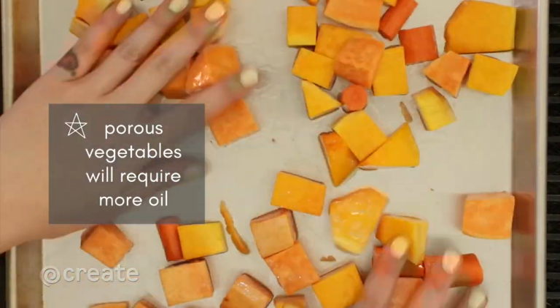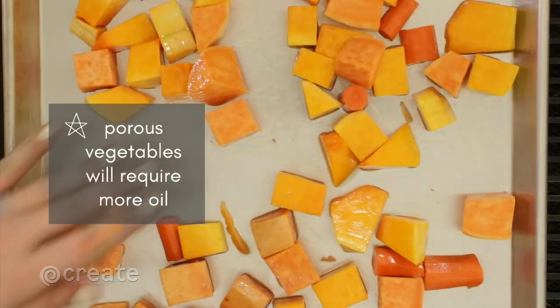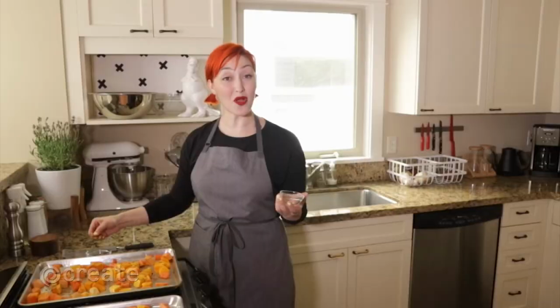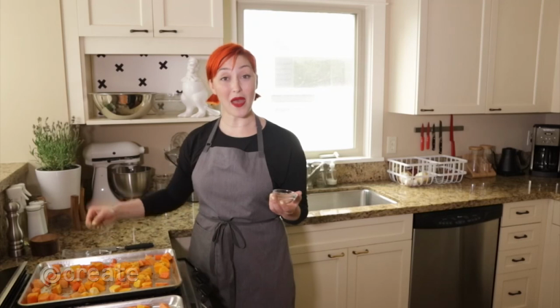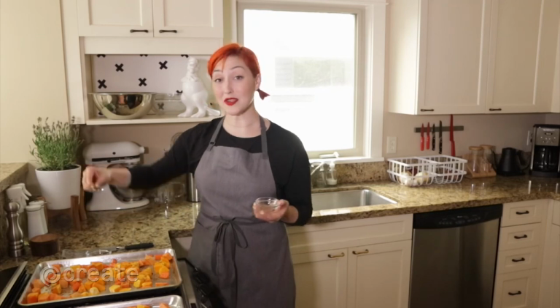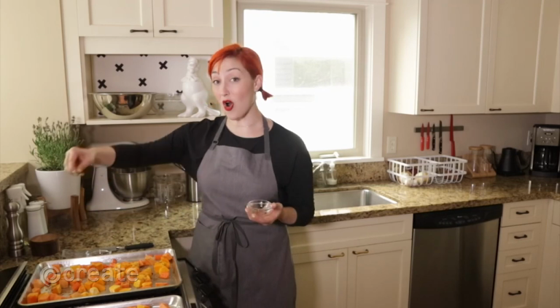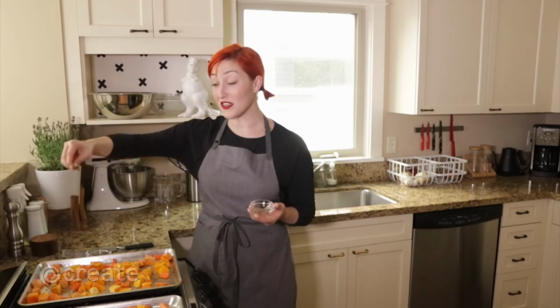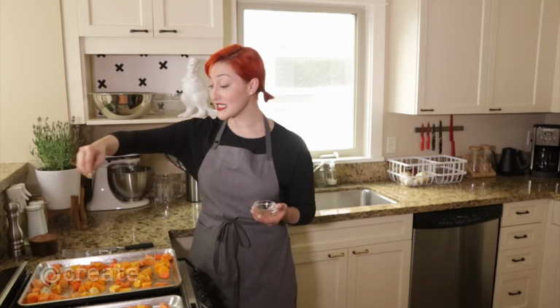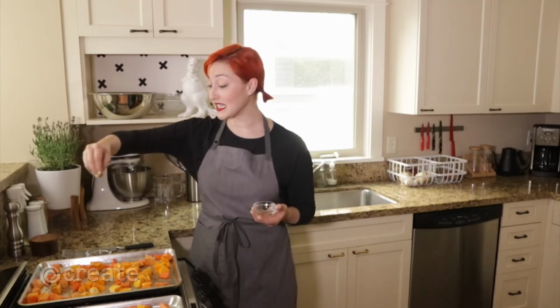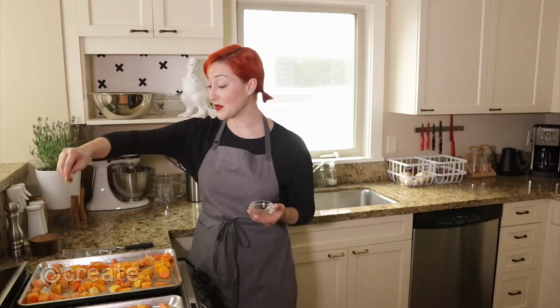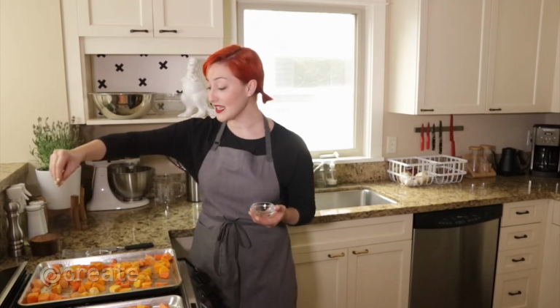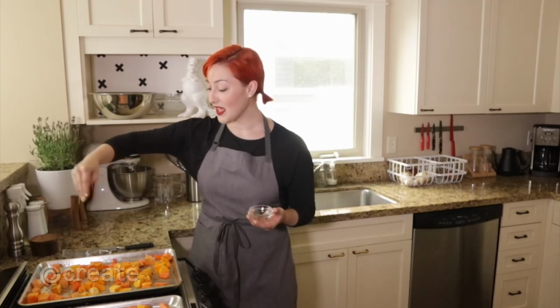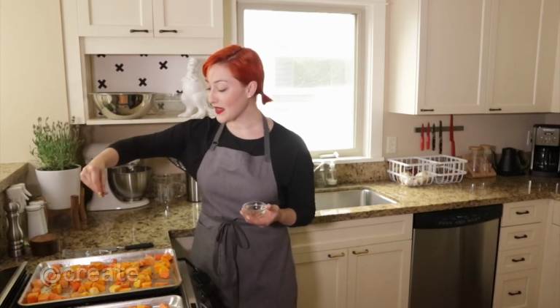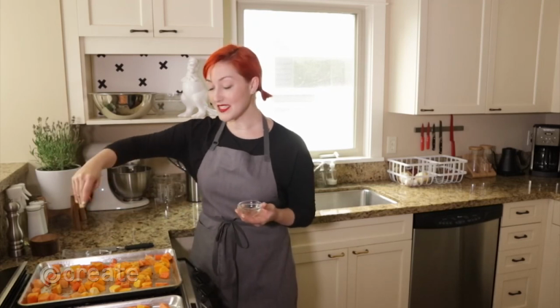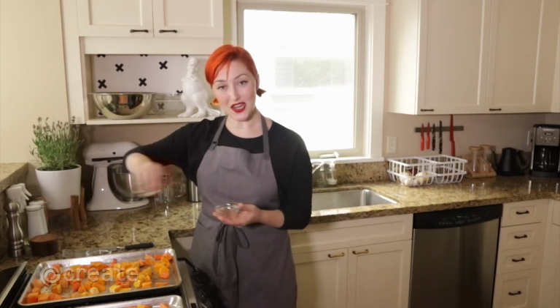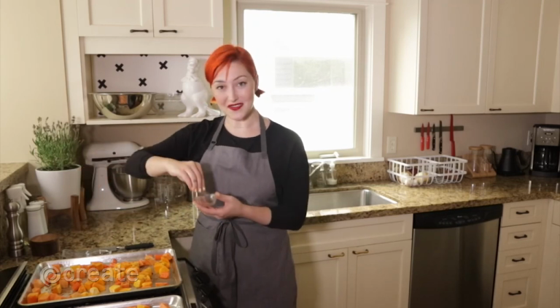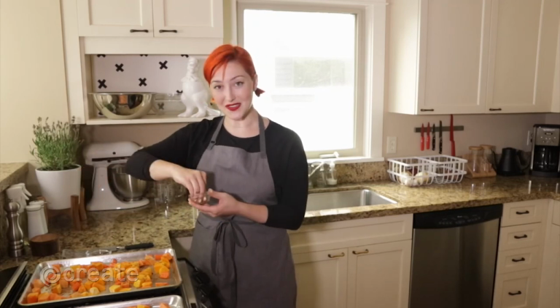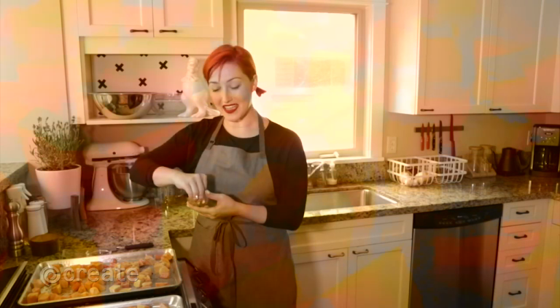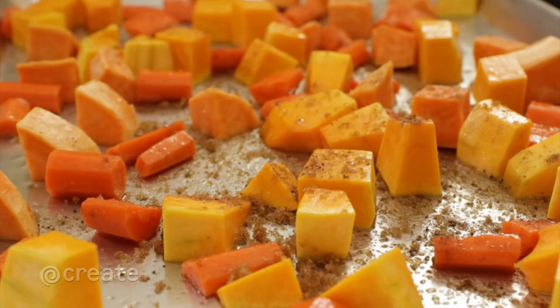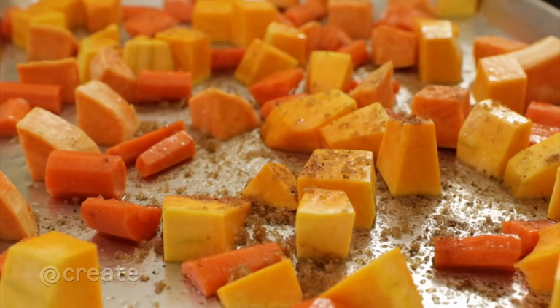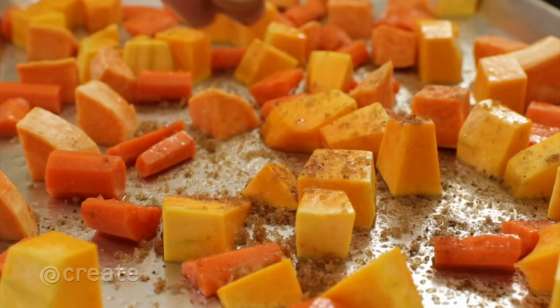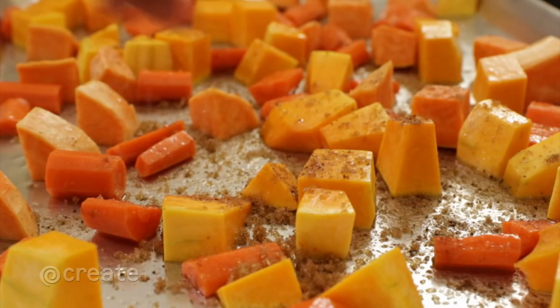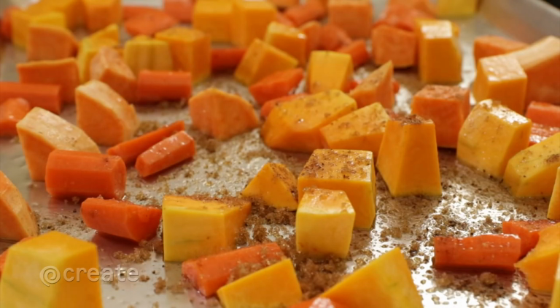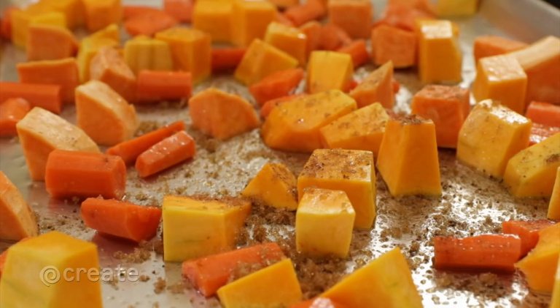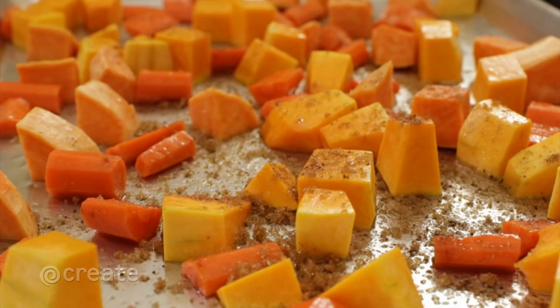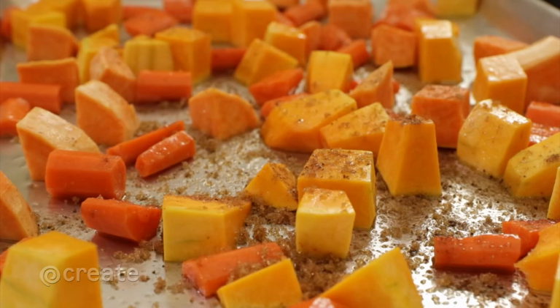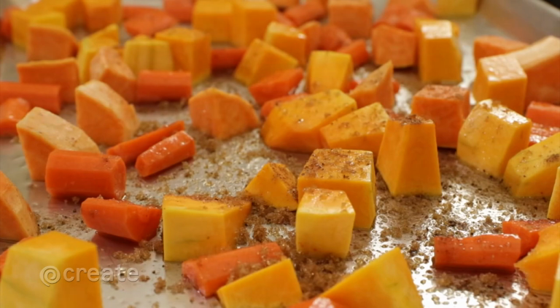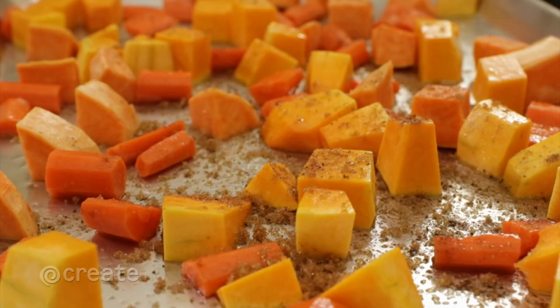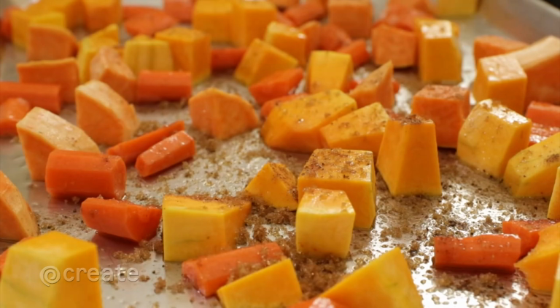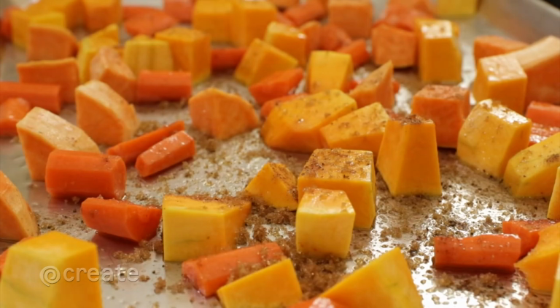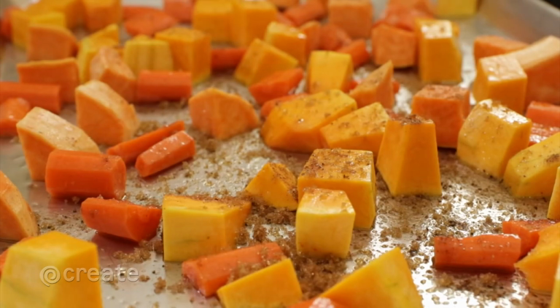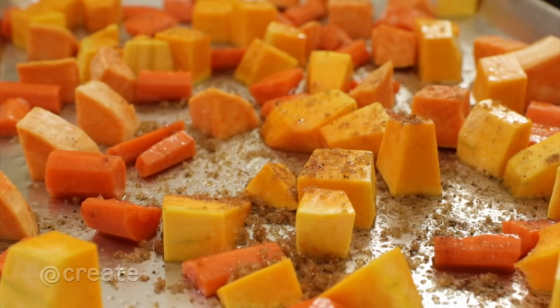Simple salt and pepper is all the seasoning you need, but get as creative as you like. We're using a bit of garam masala, salt, and brown sugar.